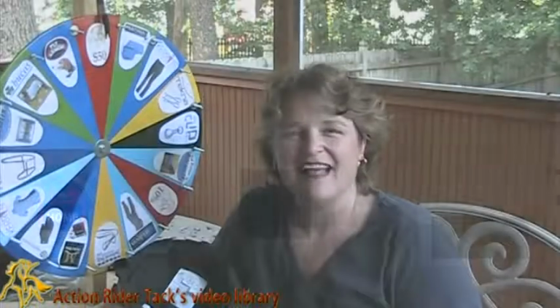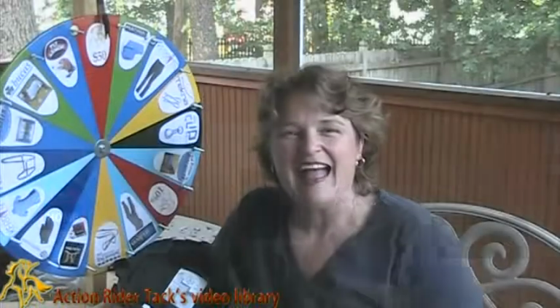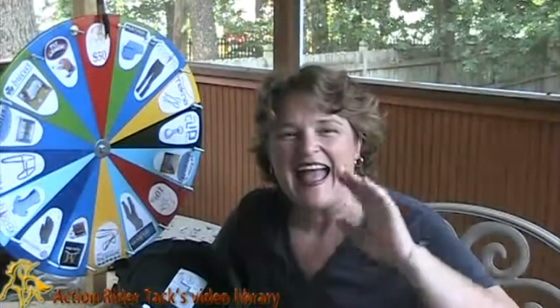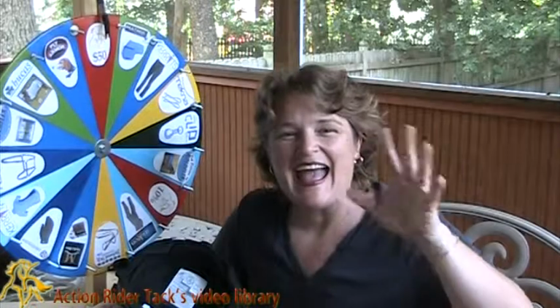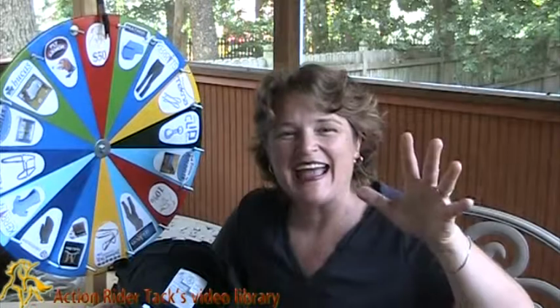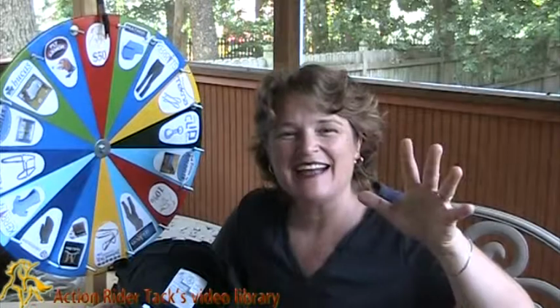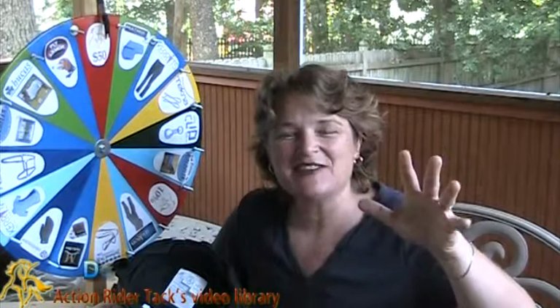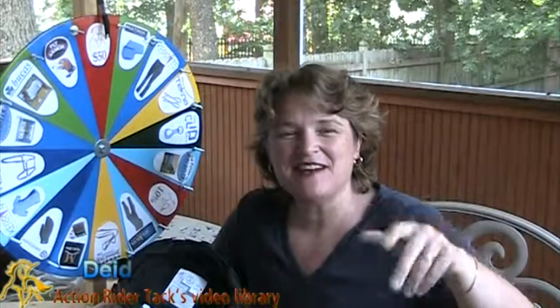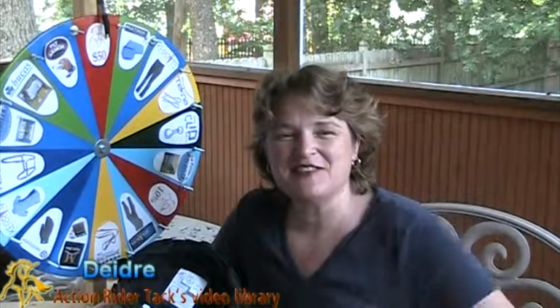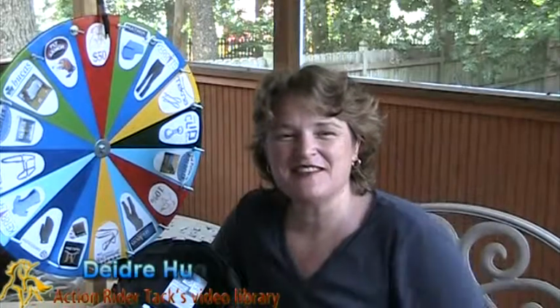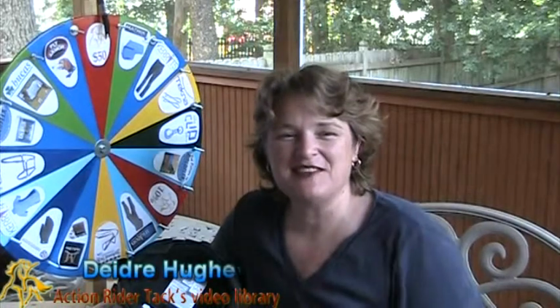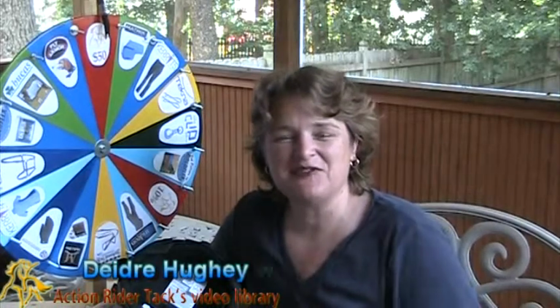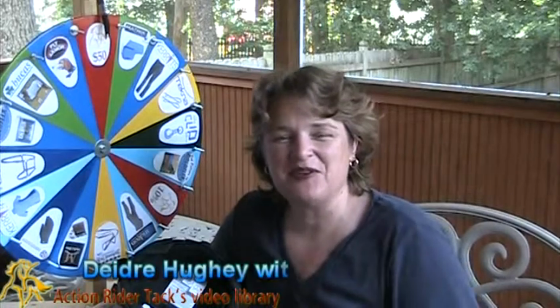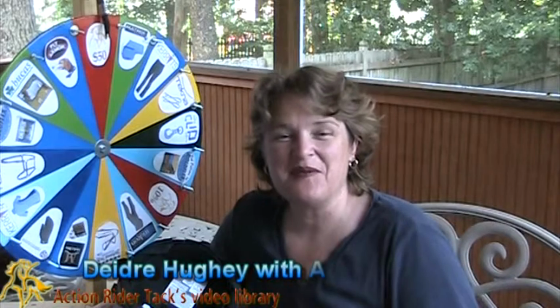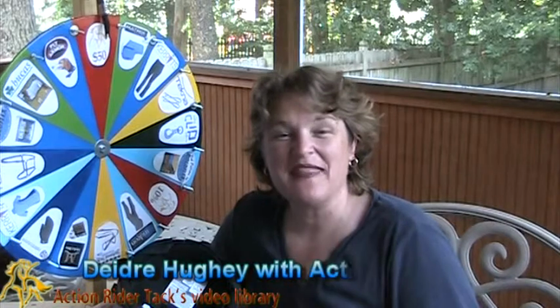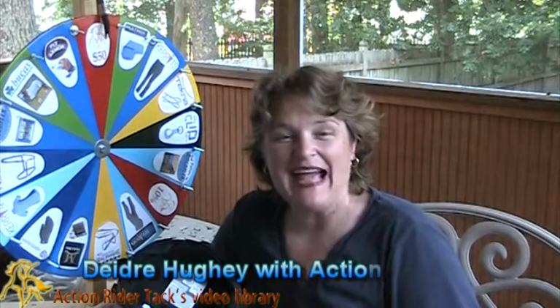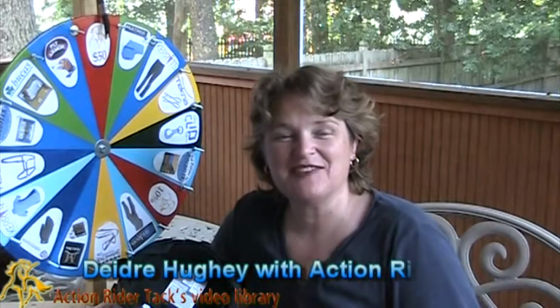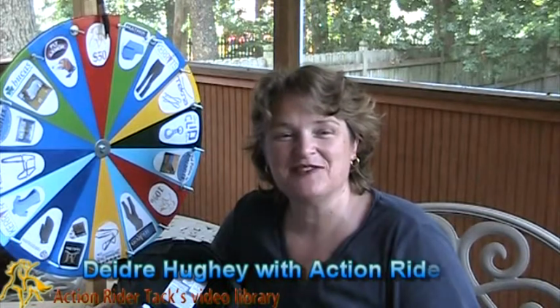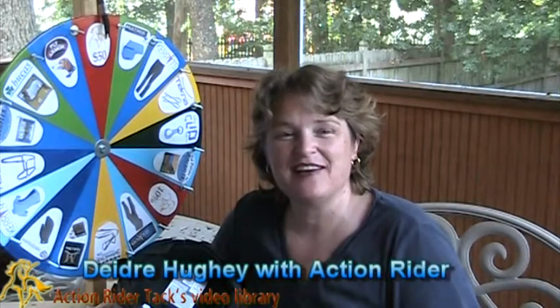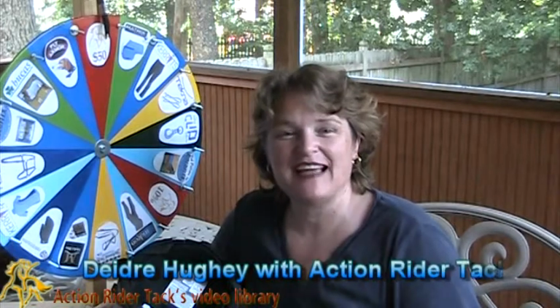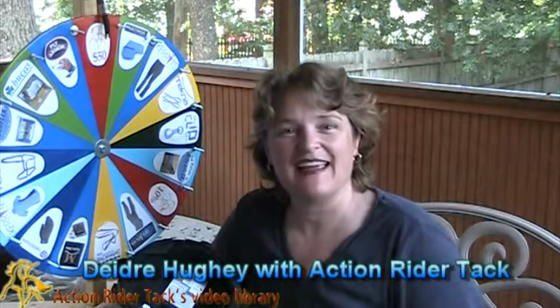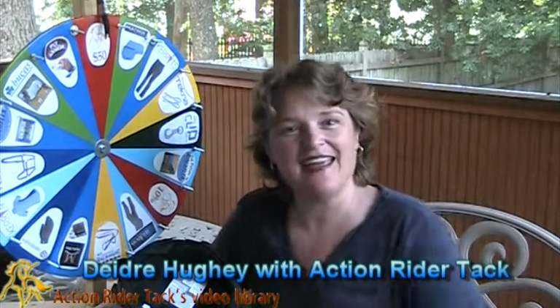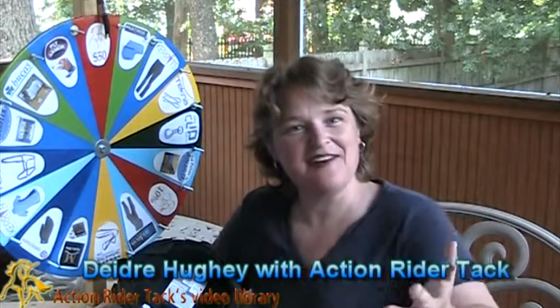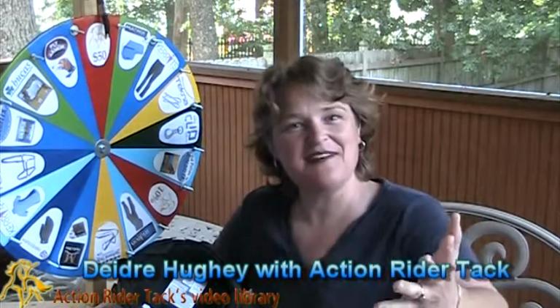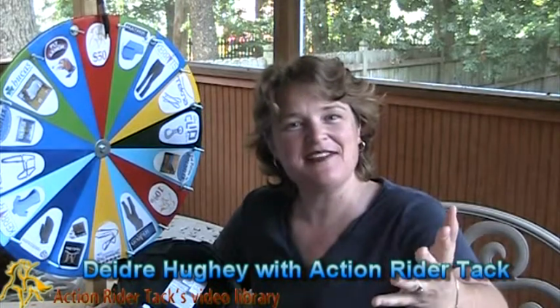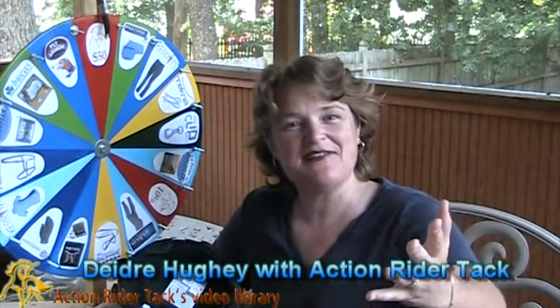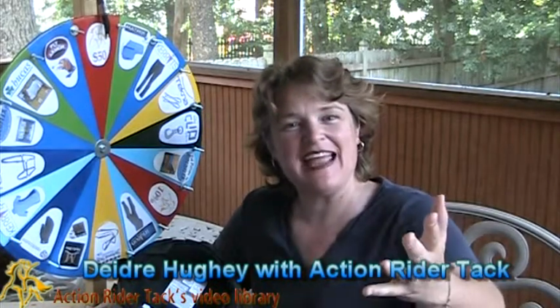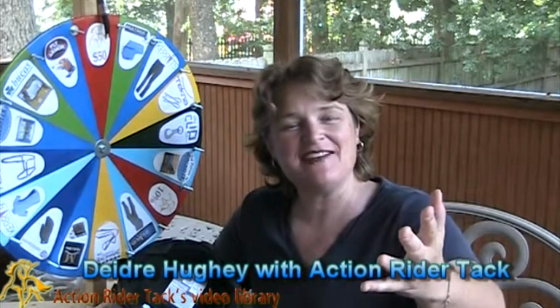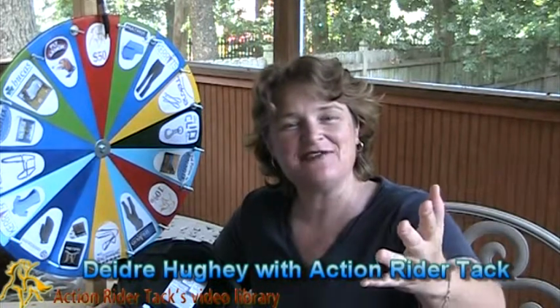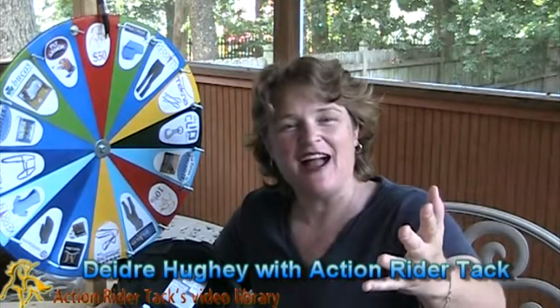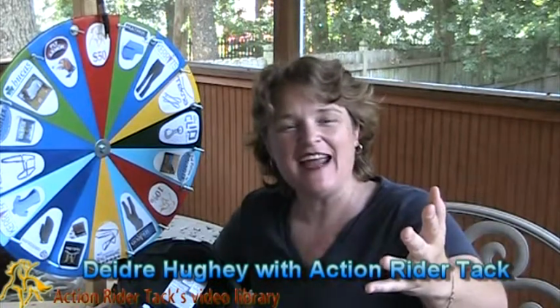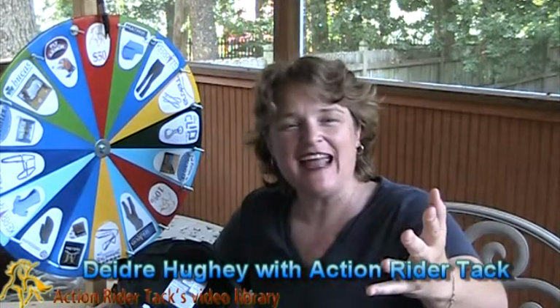Hey ActionRiders, this is Deidre Huey with ActionRiderTAC here with Fan Friday.